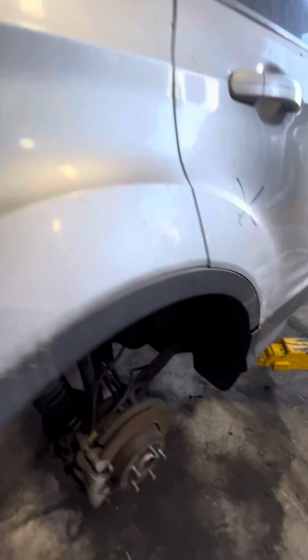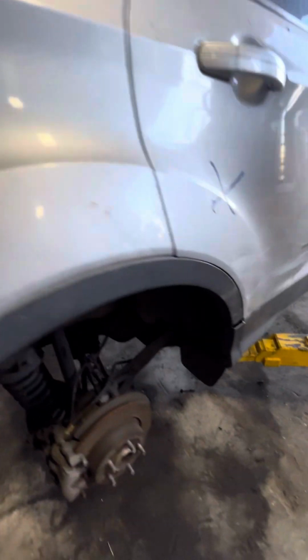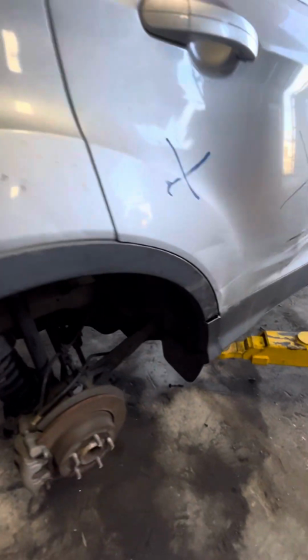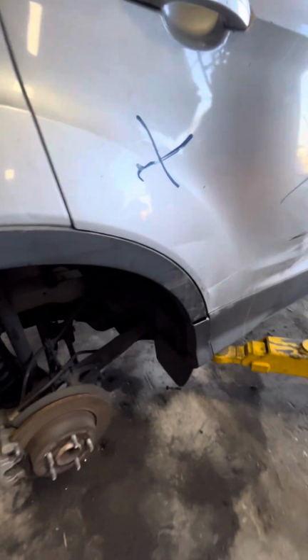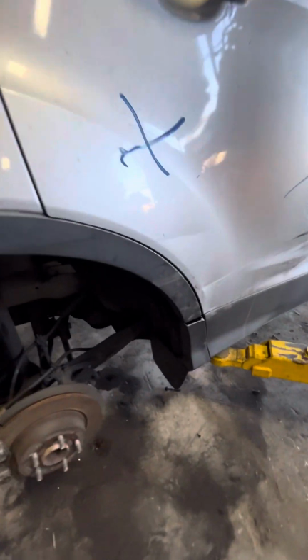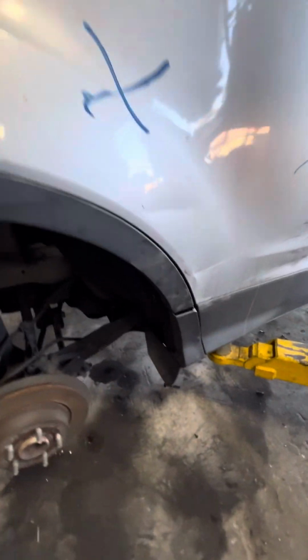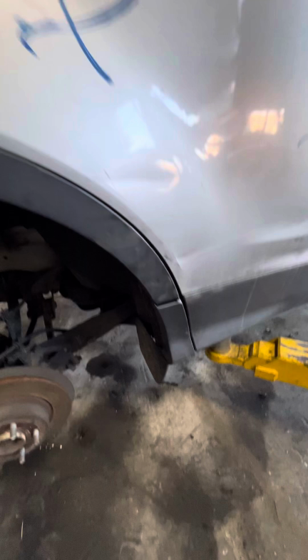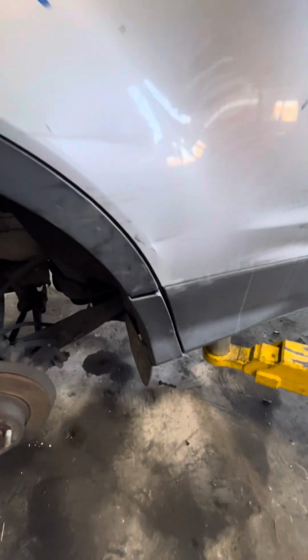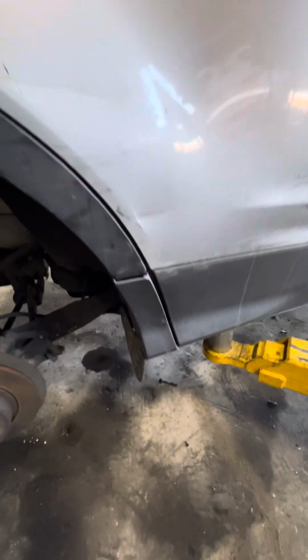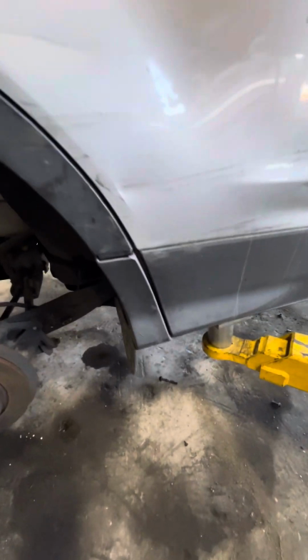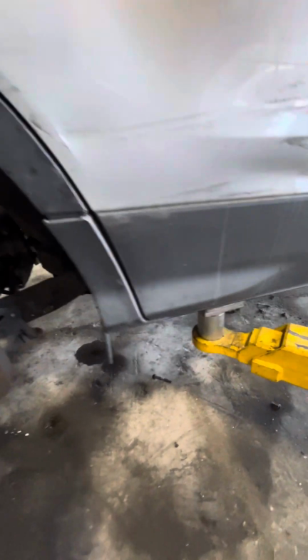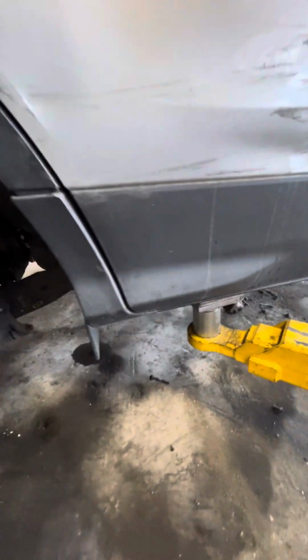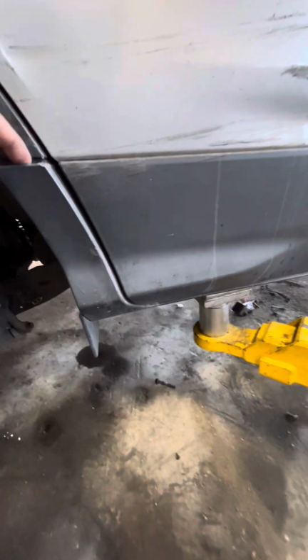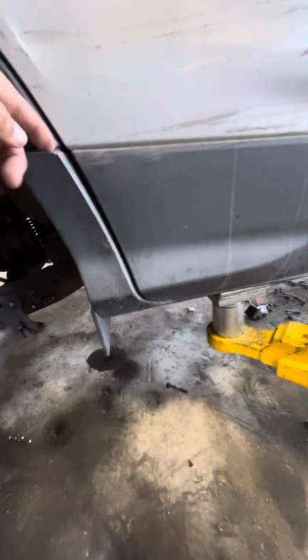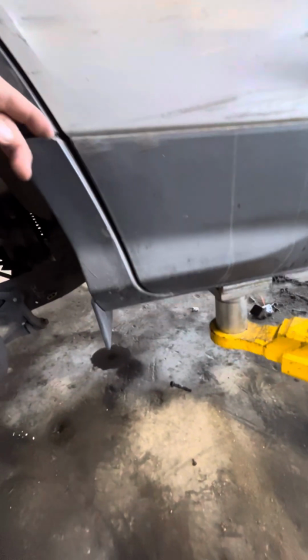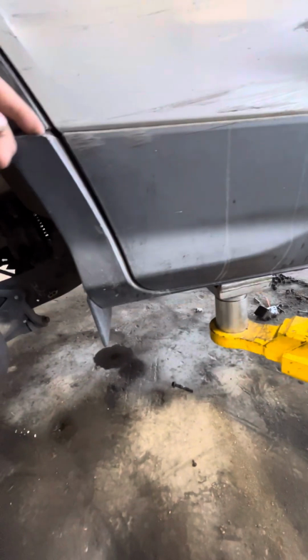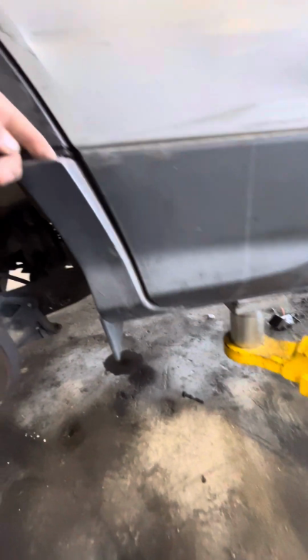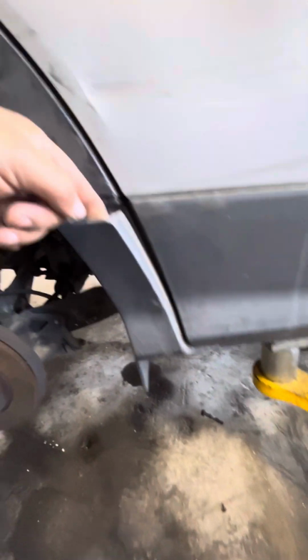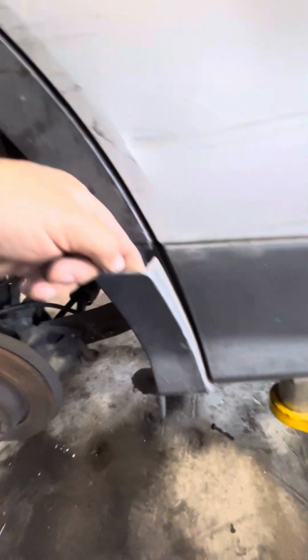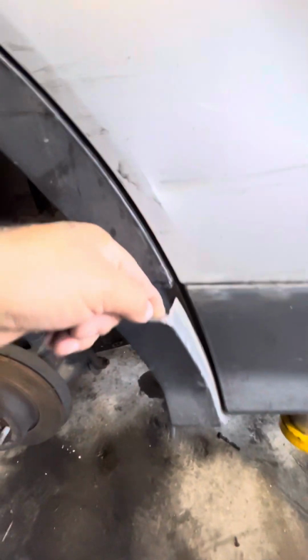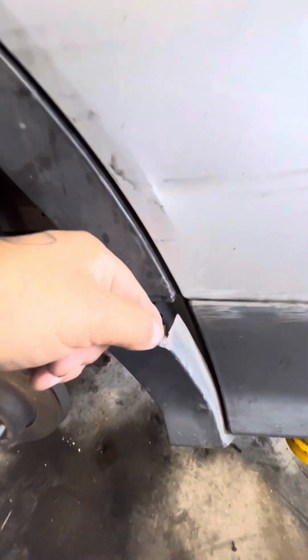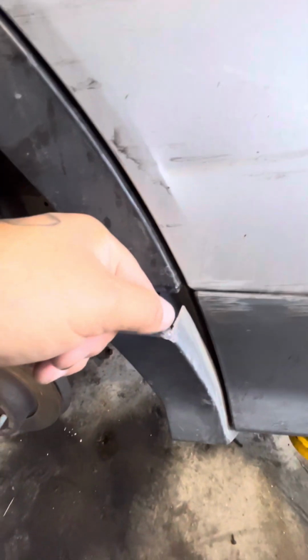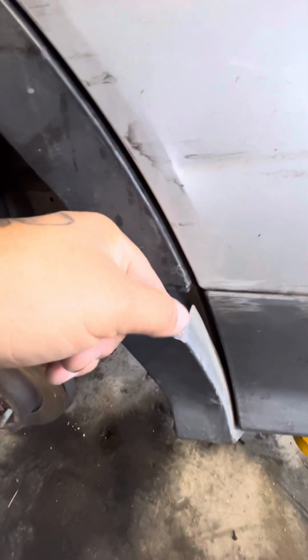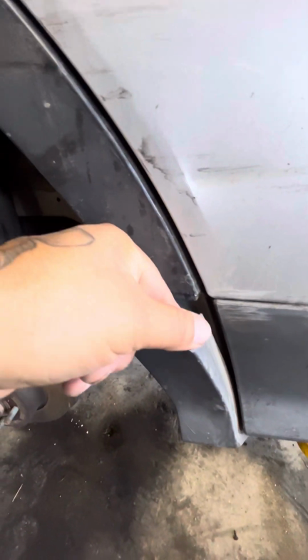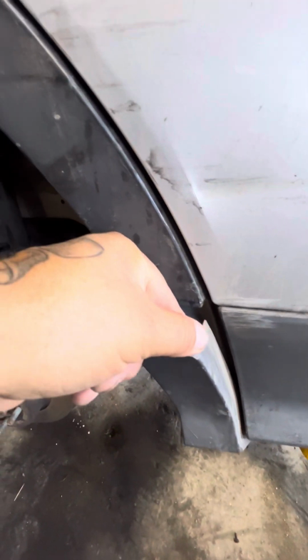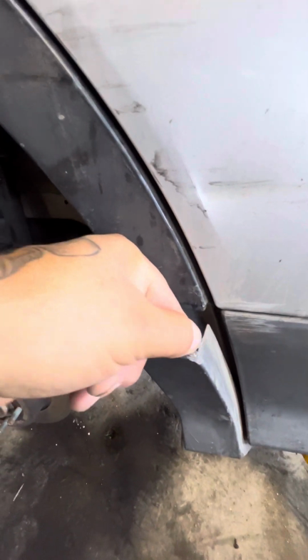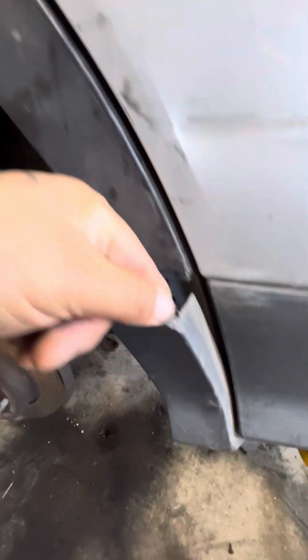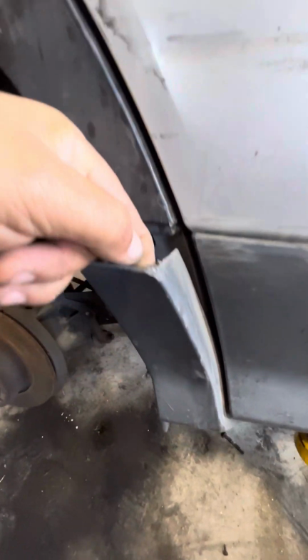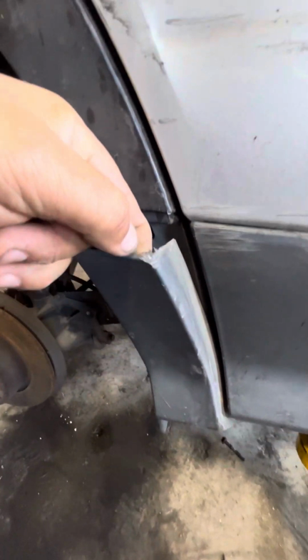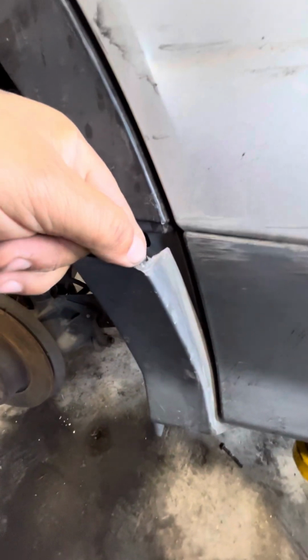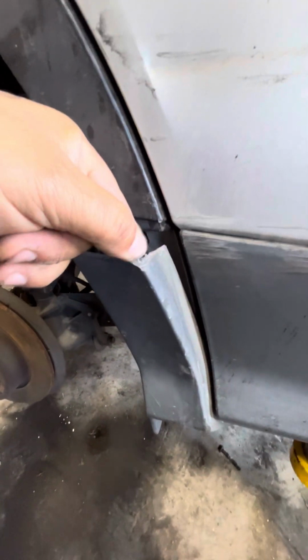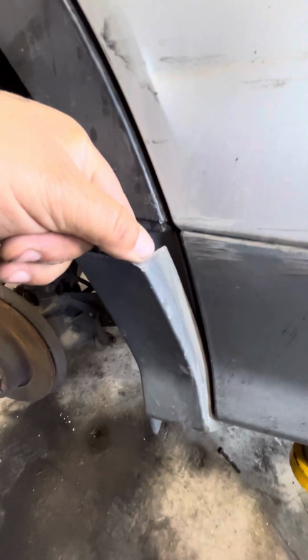The right side rocker molding is good. A little bit scuffed right here, I just noticed.